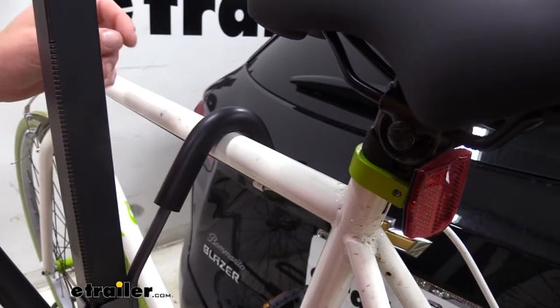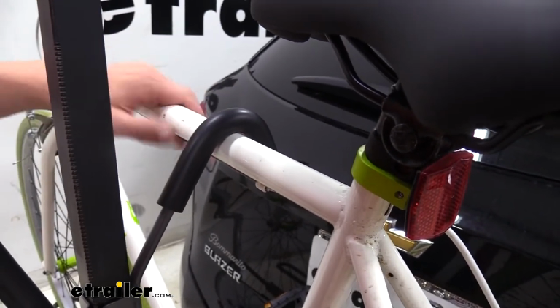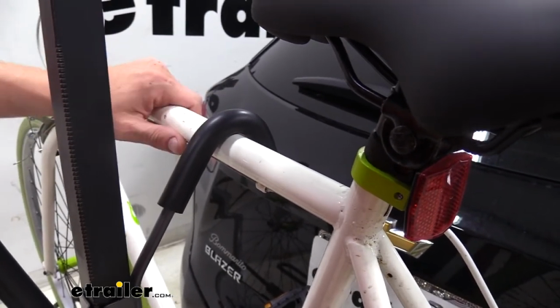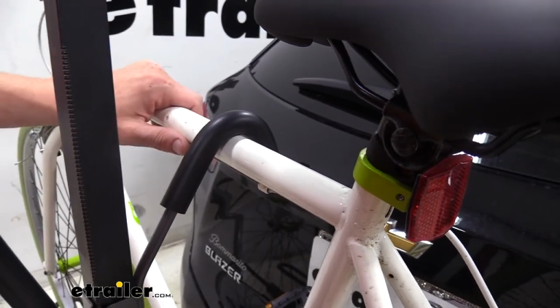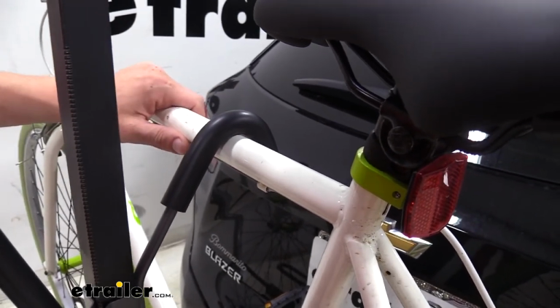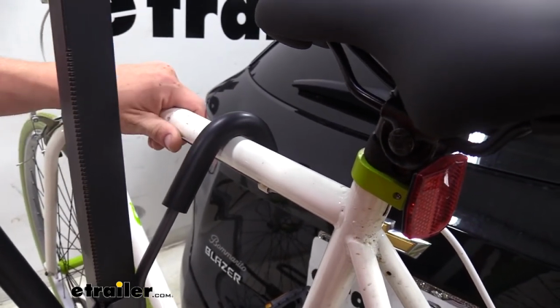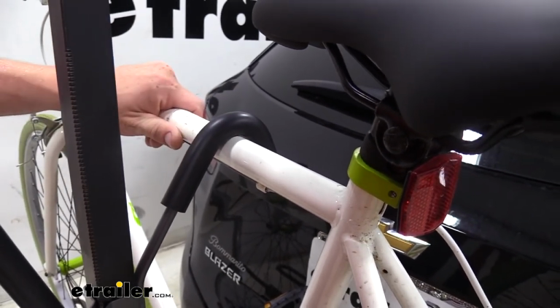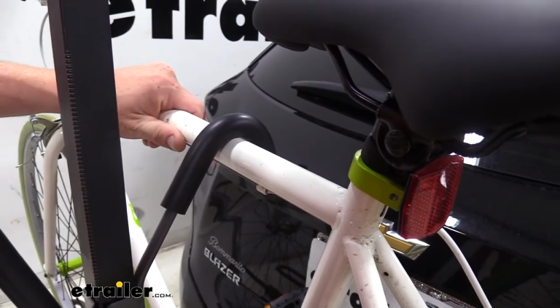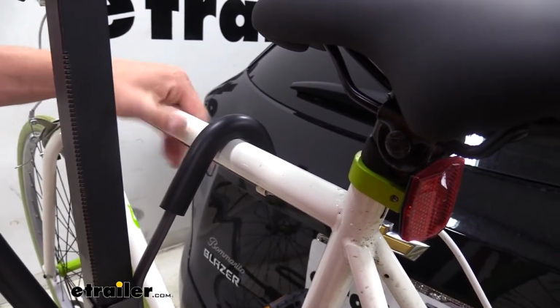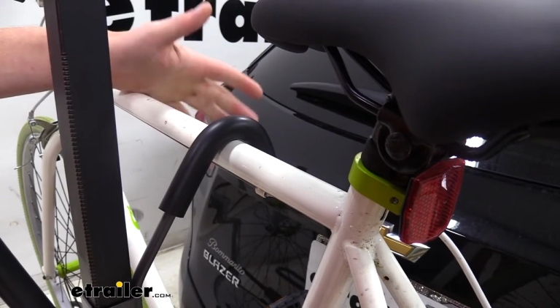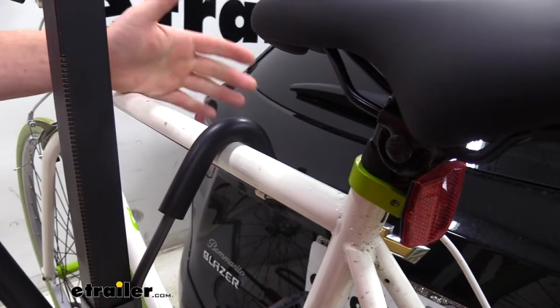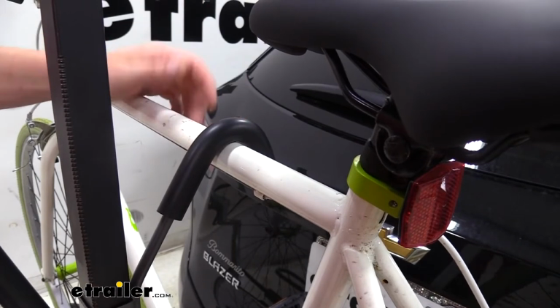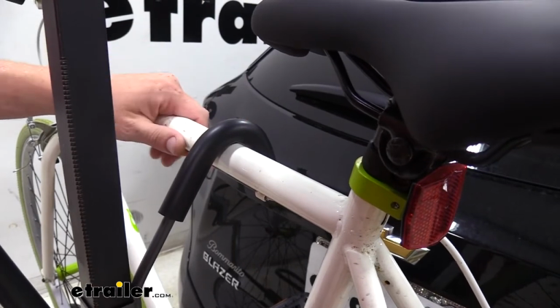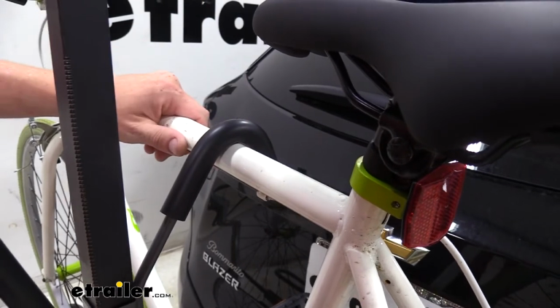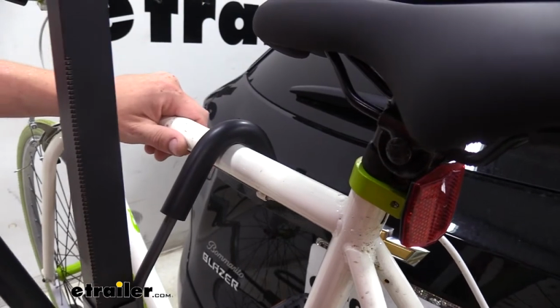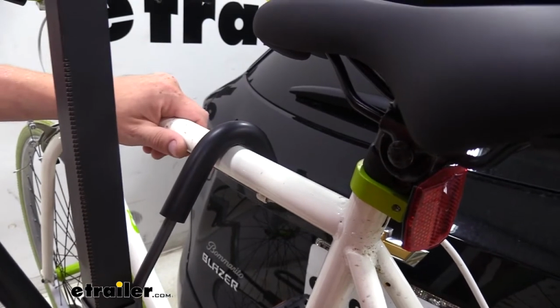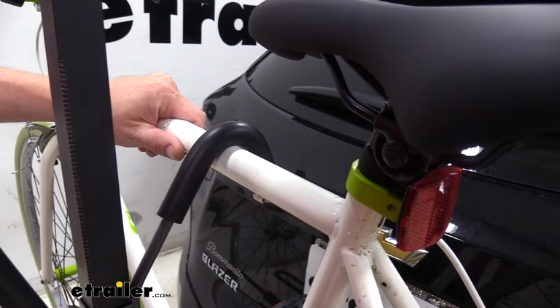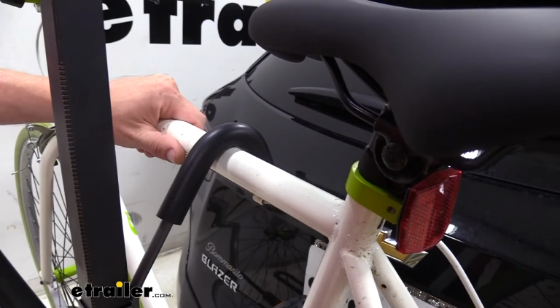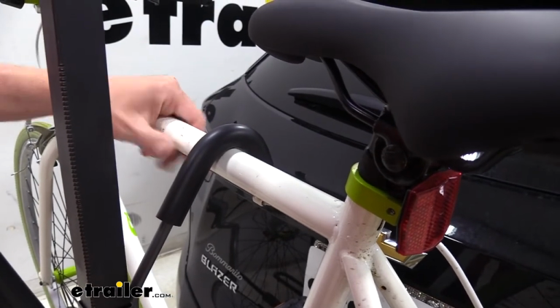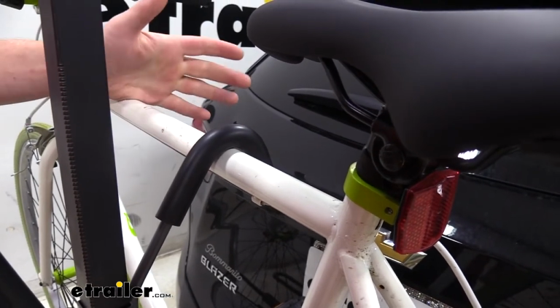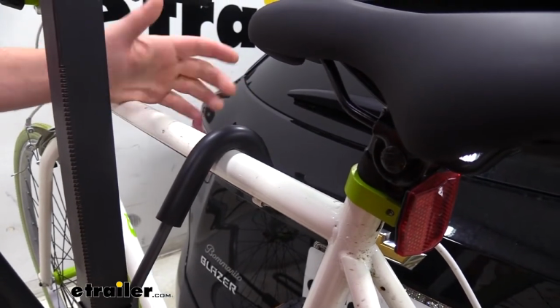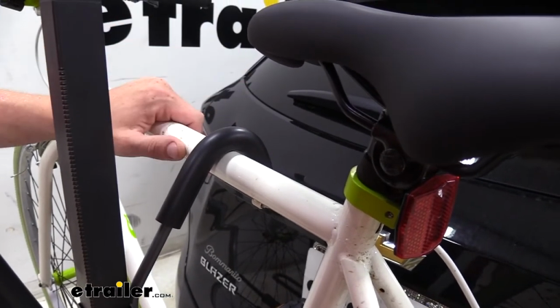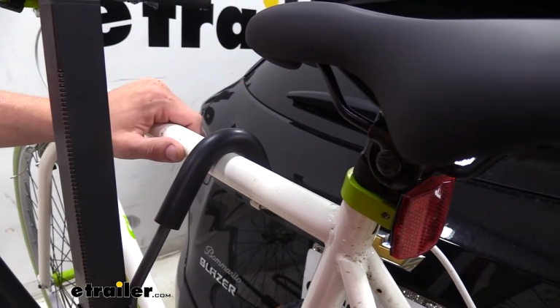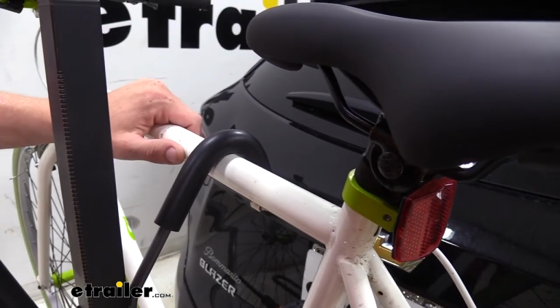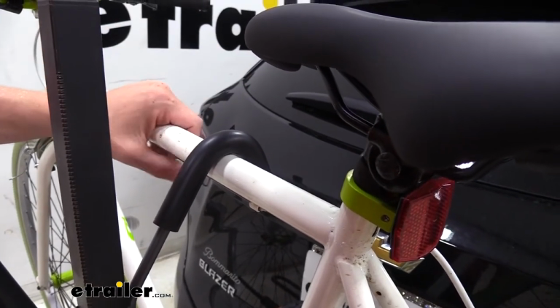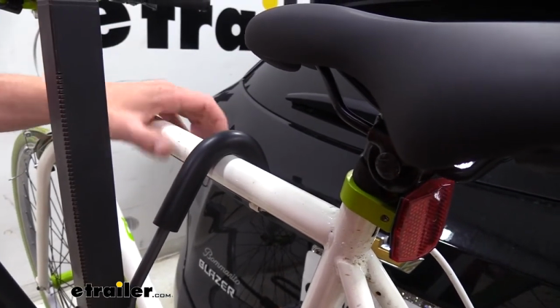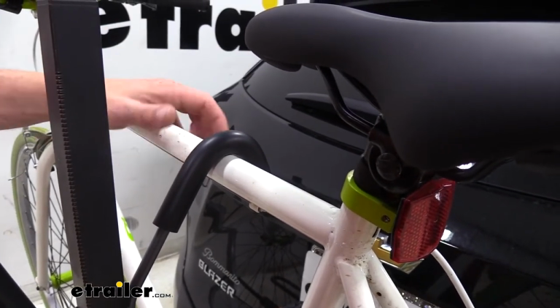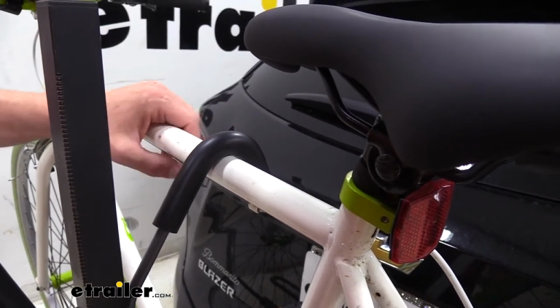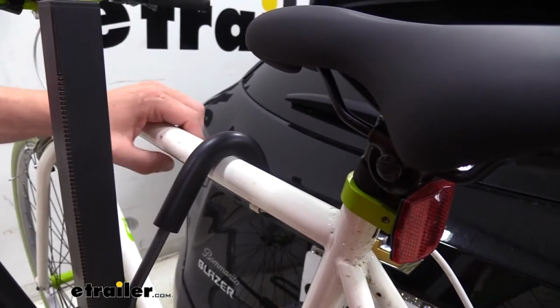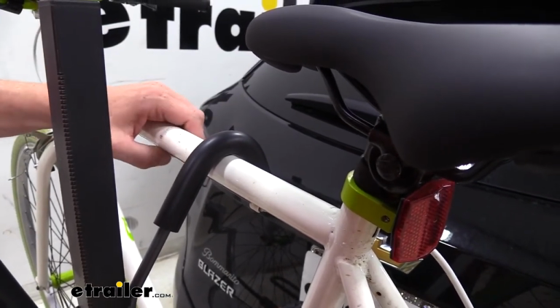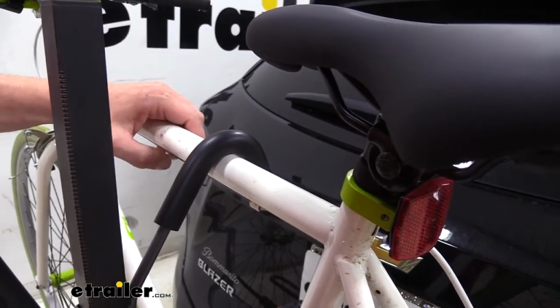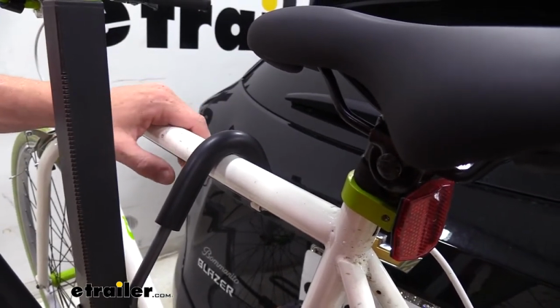I prefer this style over the hanging ones because it's much more secure. You don't have to worry about any potential bike-to-bike contact.